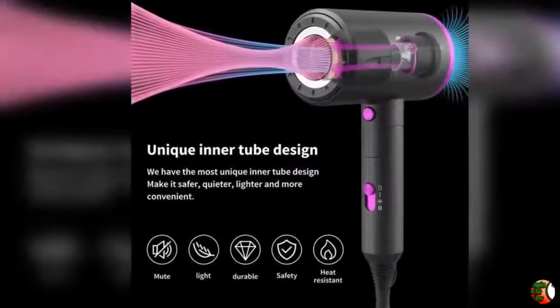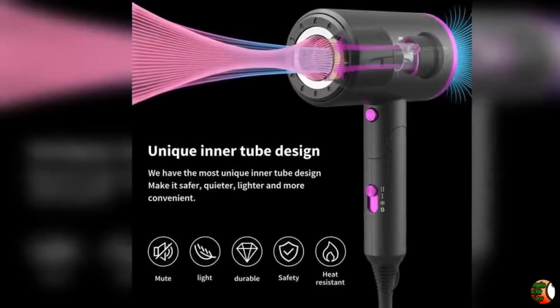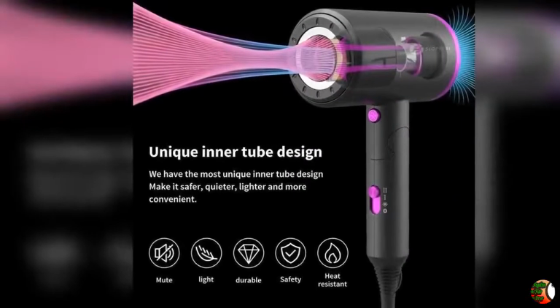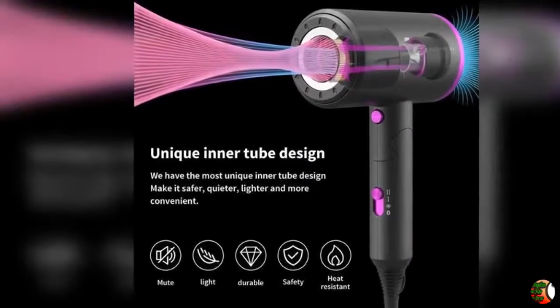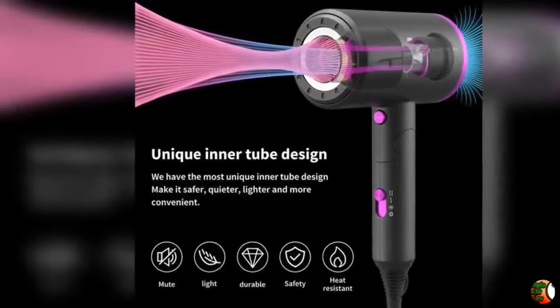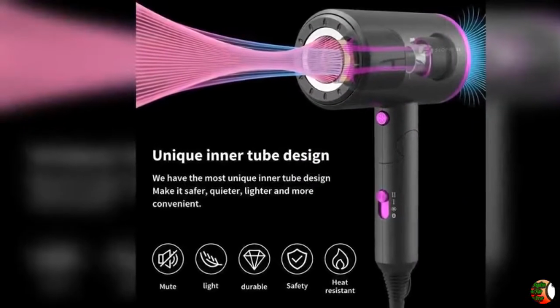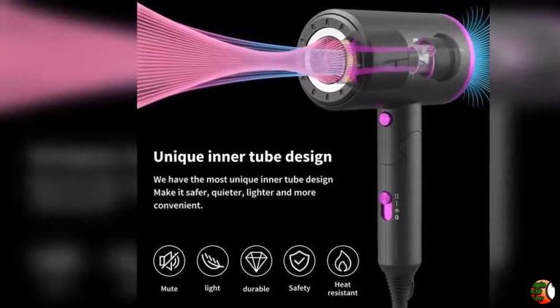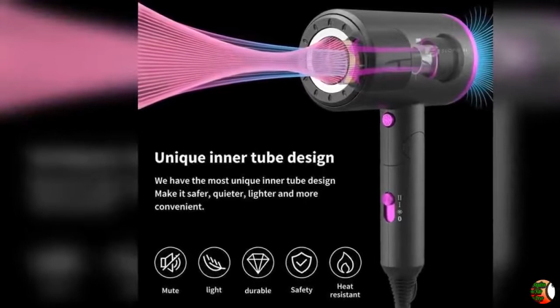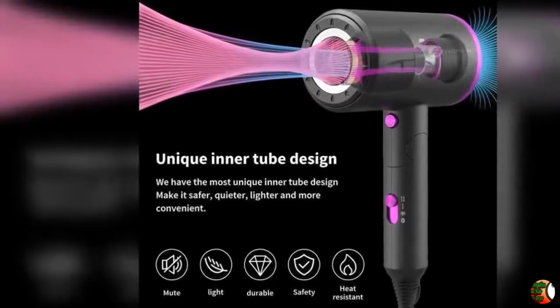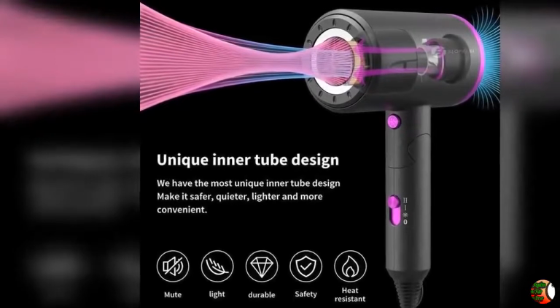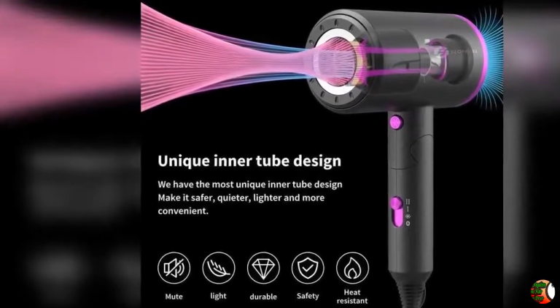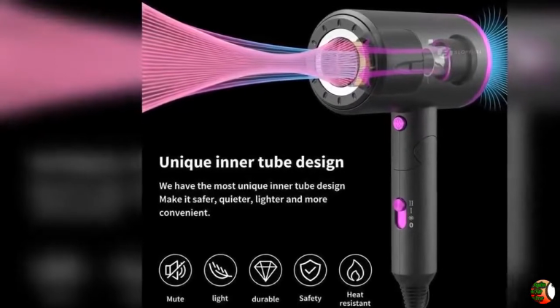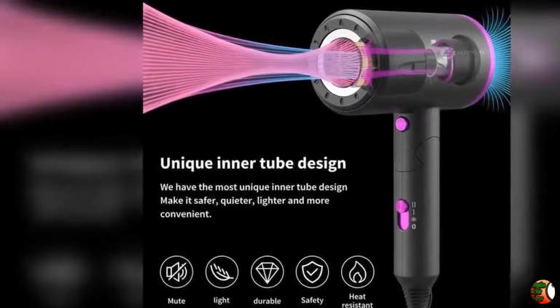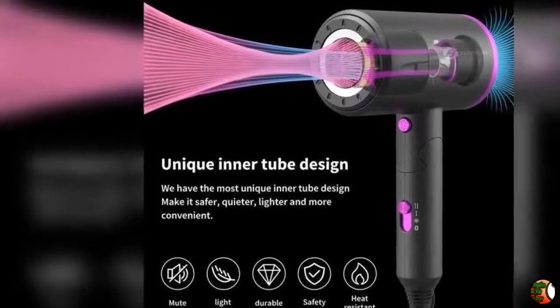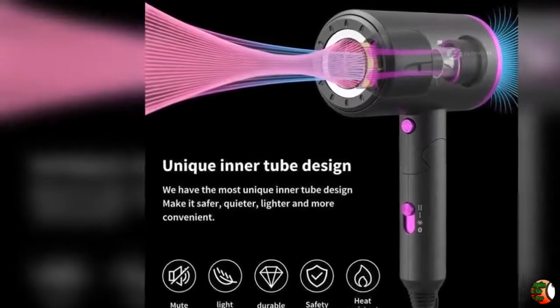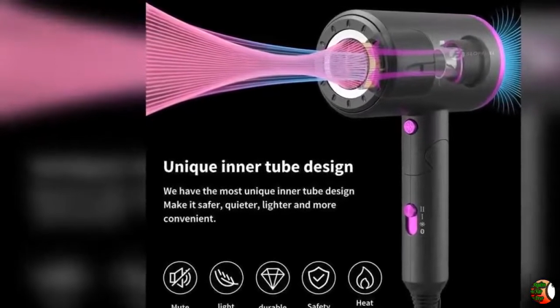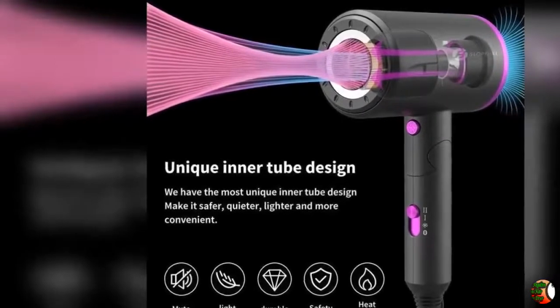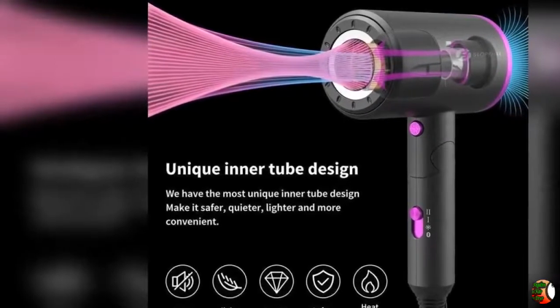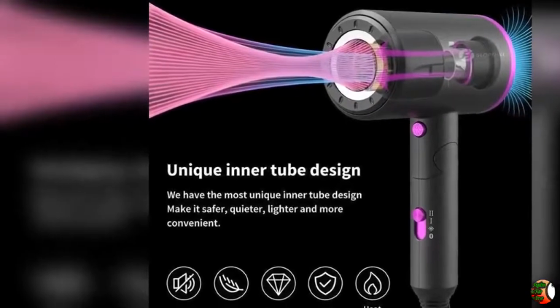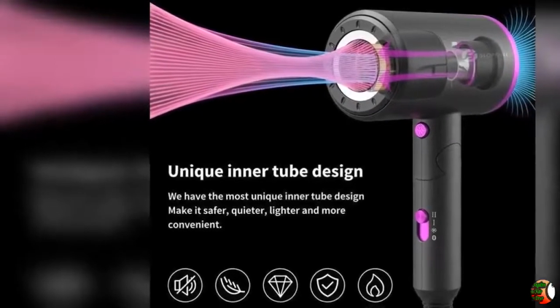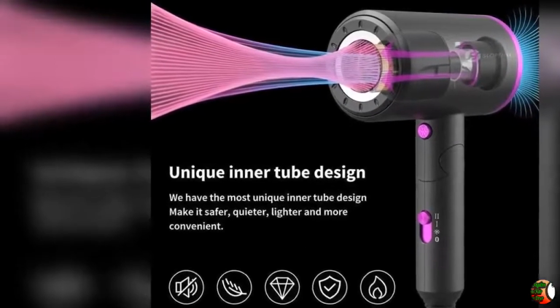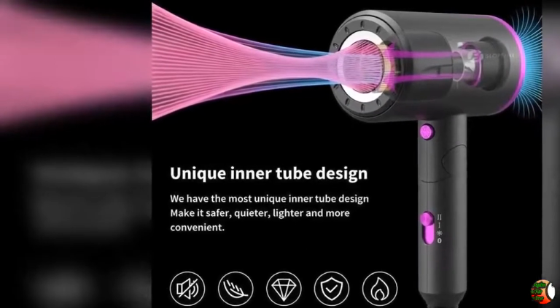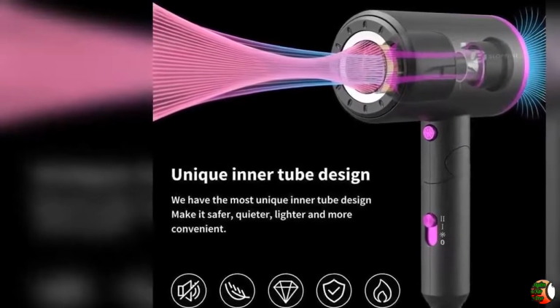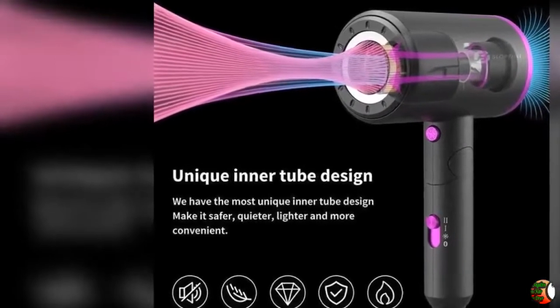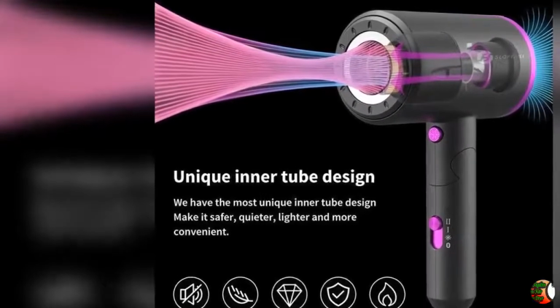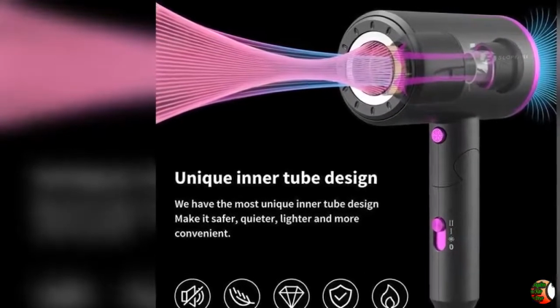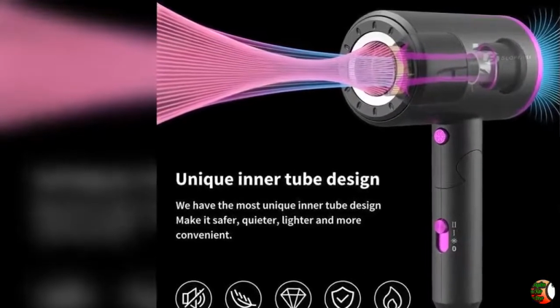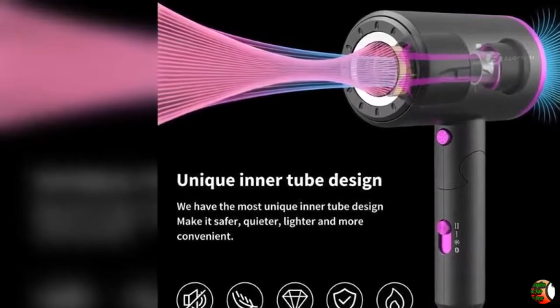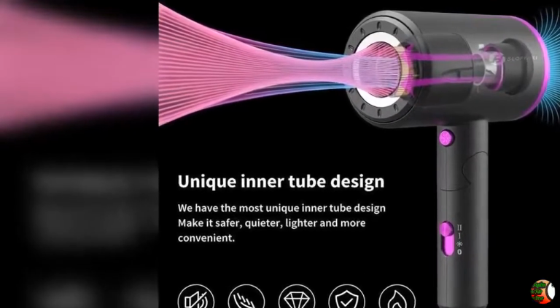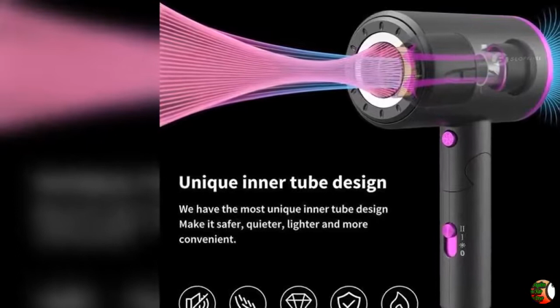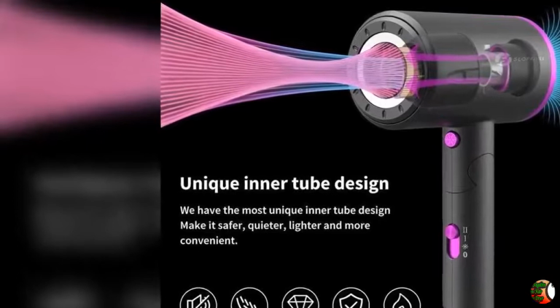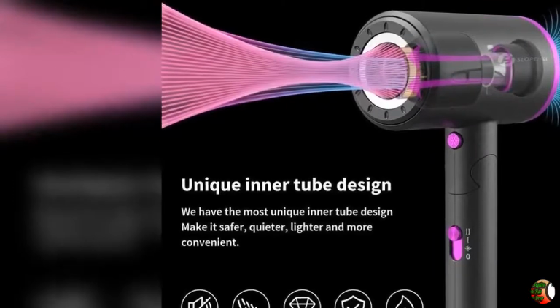Lightweight Bio Ceramic with 3 Heating settings, 2 Speed settings, Cool Button, Magnetic Concentrator, and Diffuser.